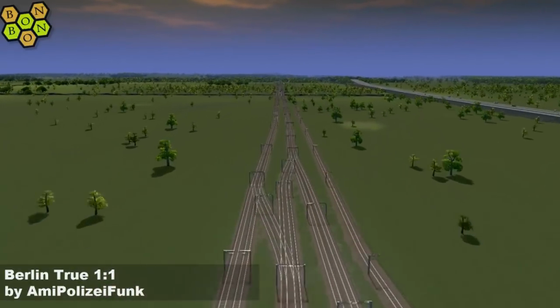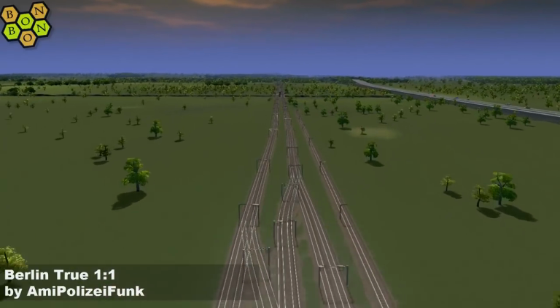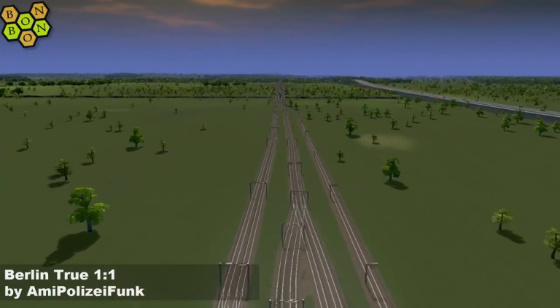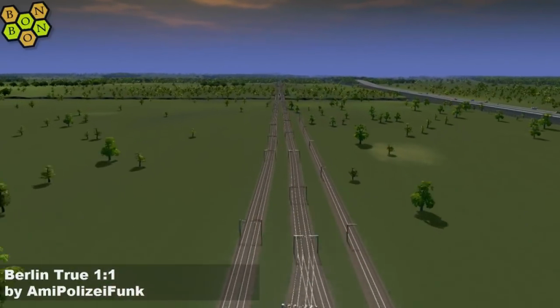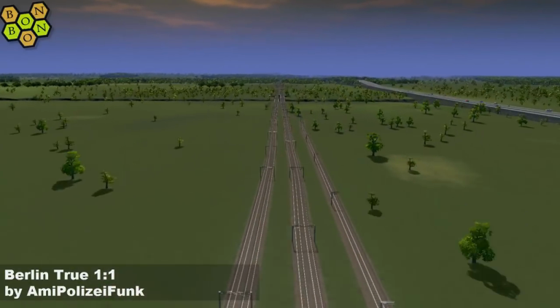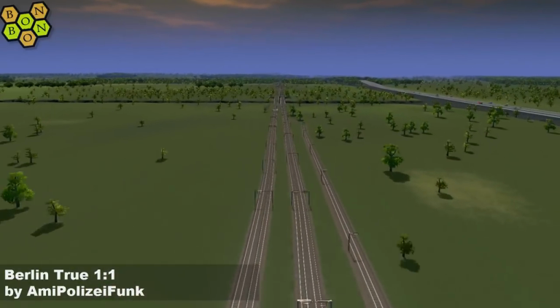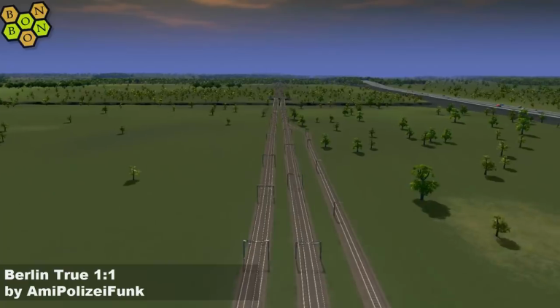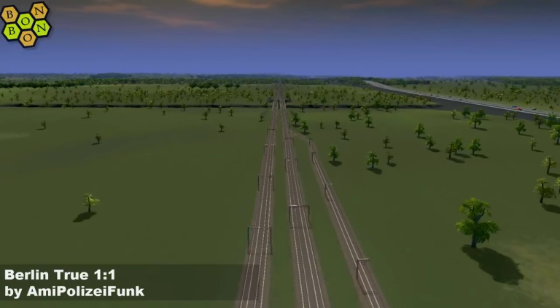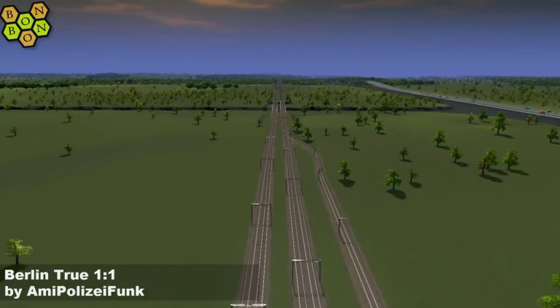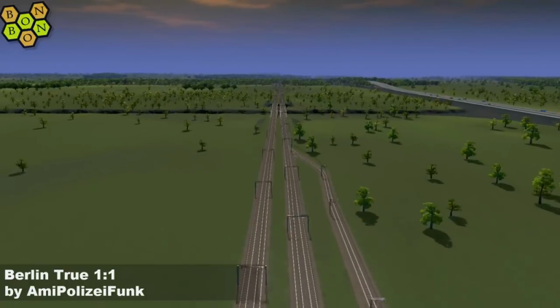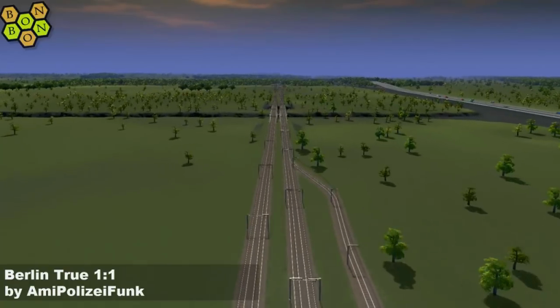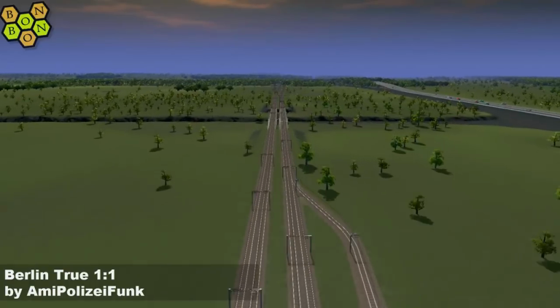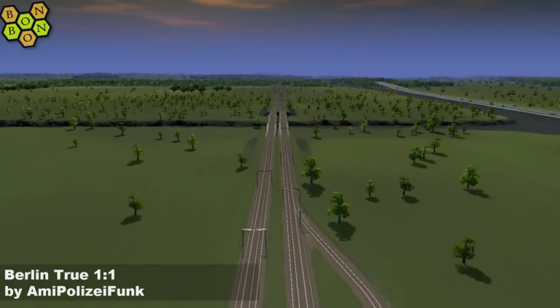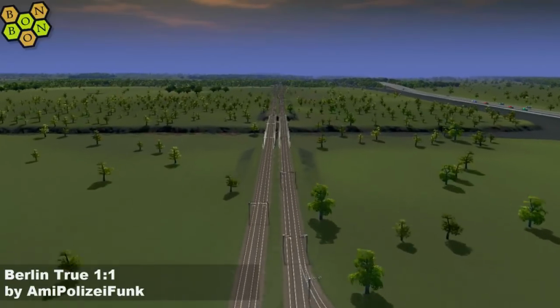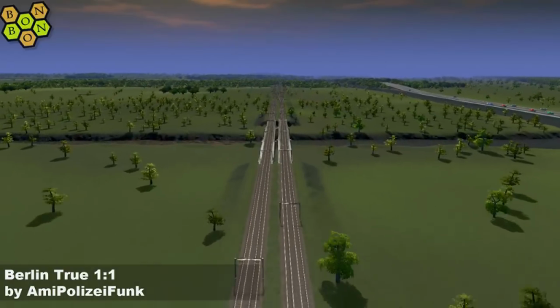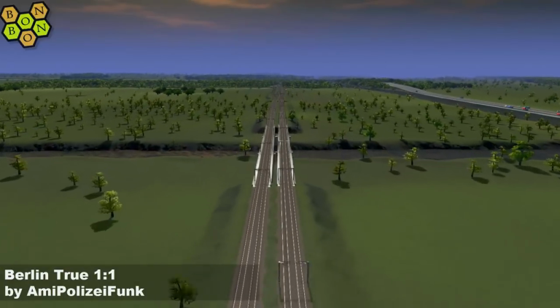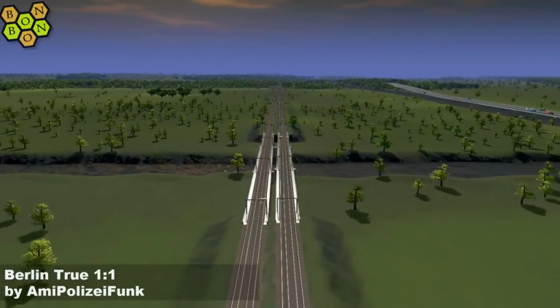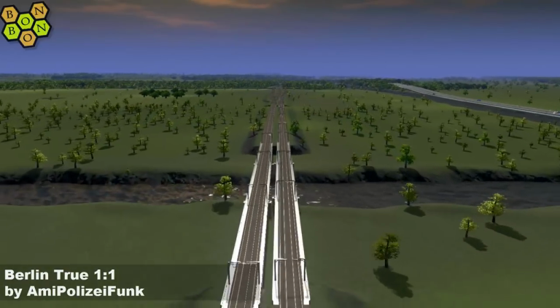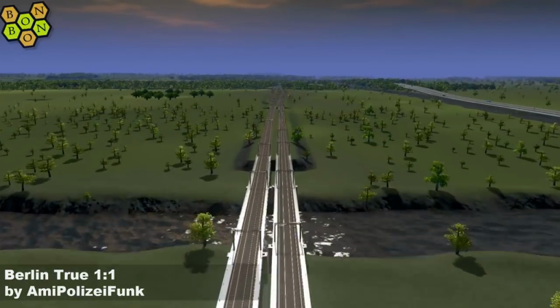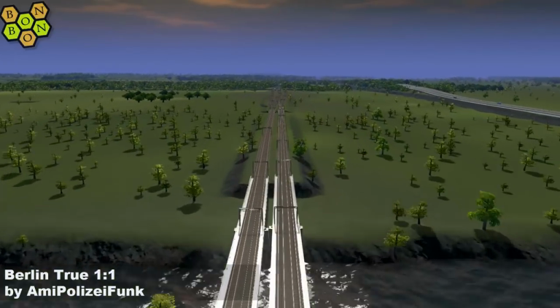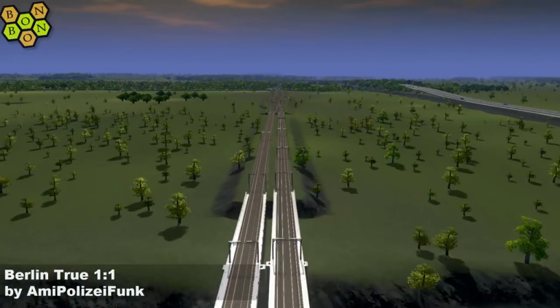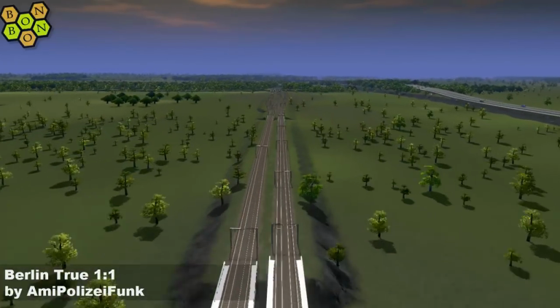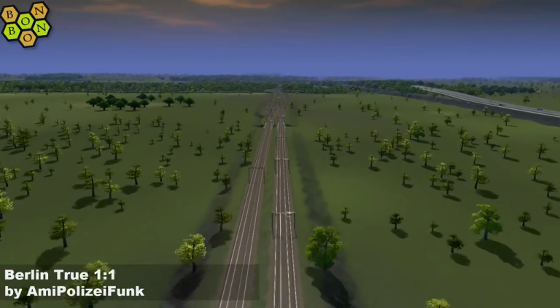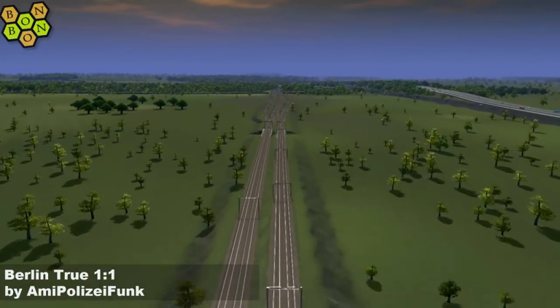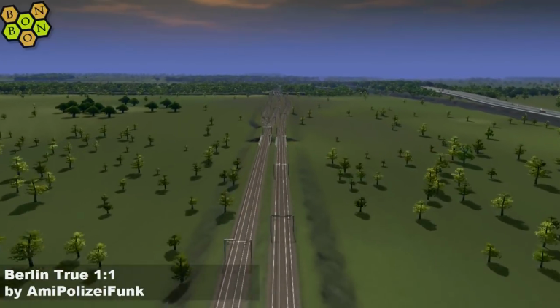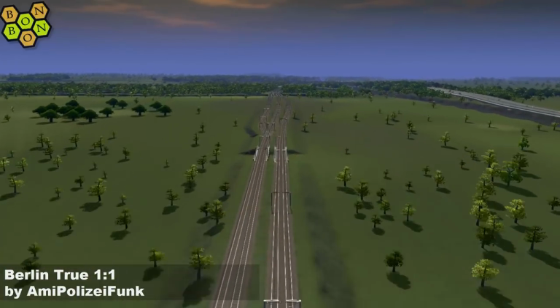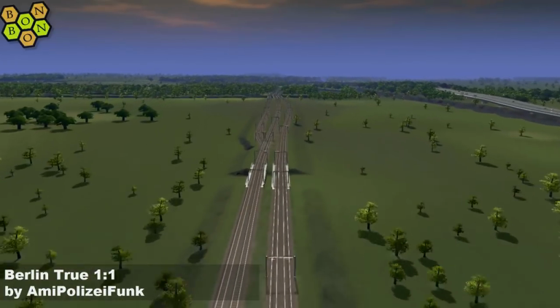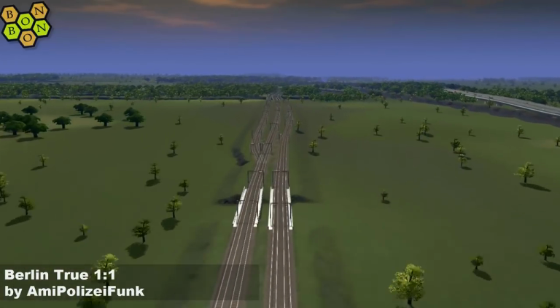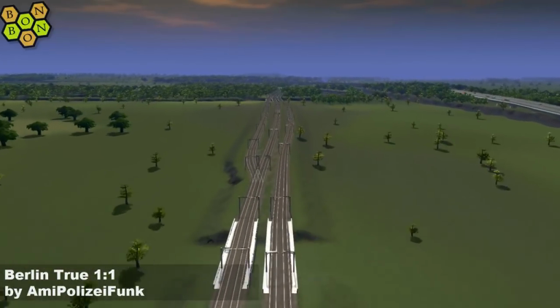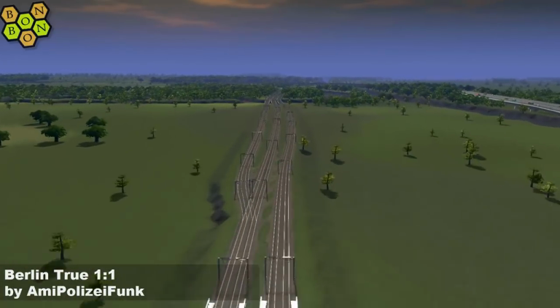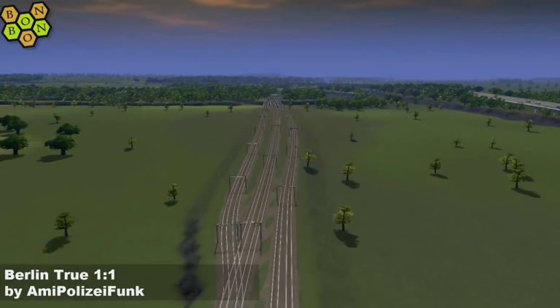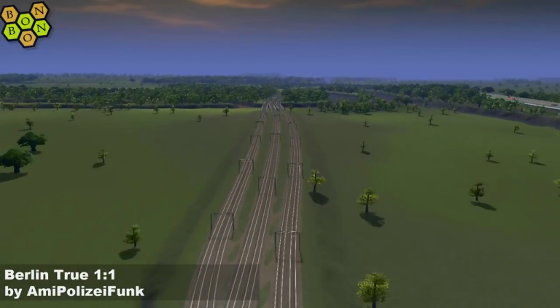The rail — yes, there's a lot of rail lines. It's a busy rail network city.